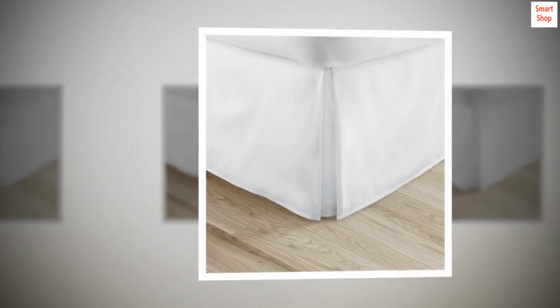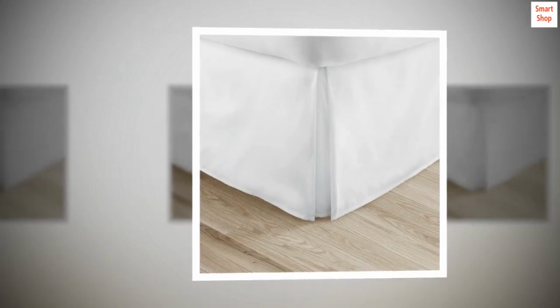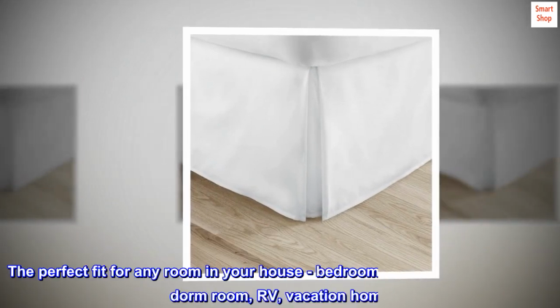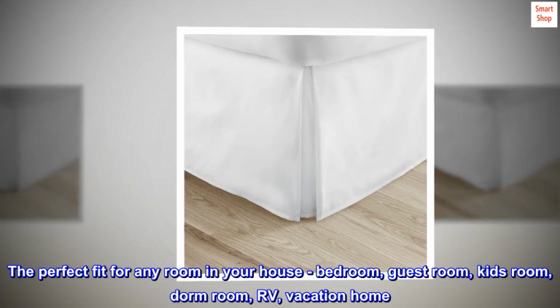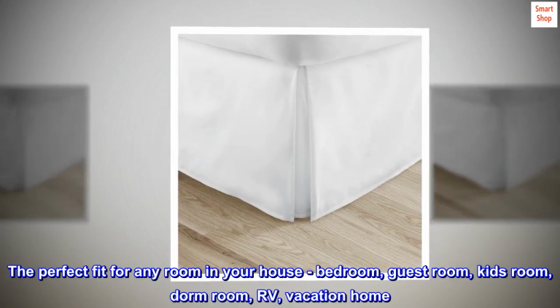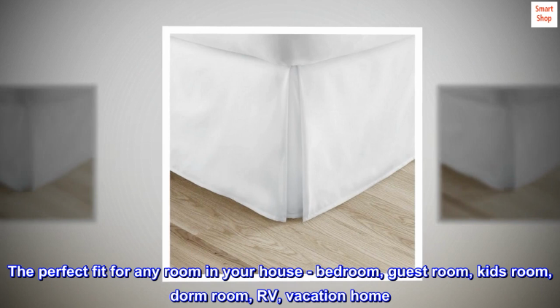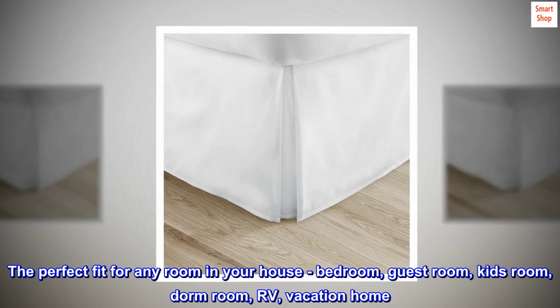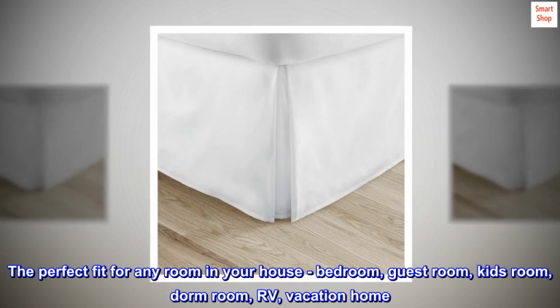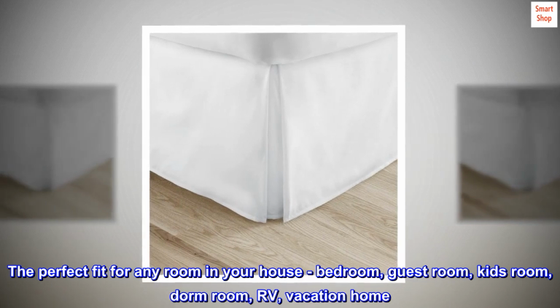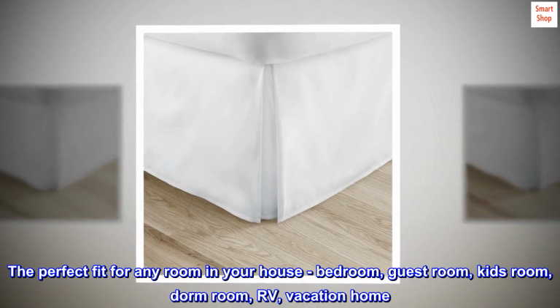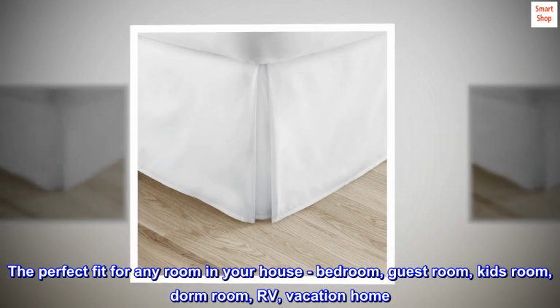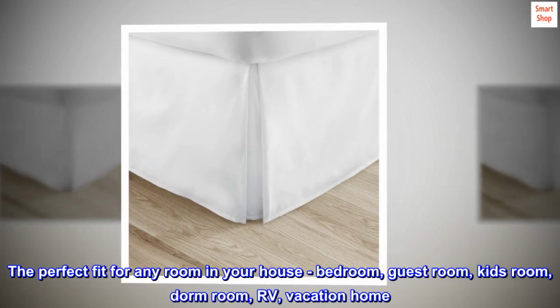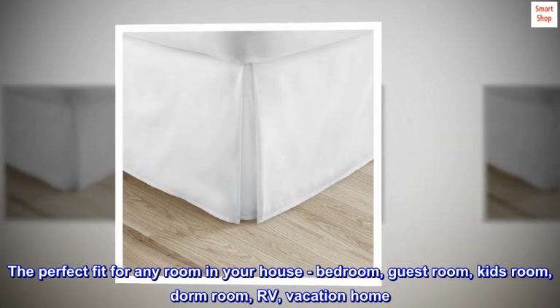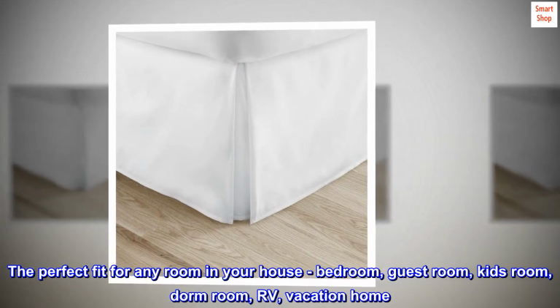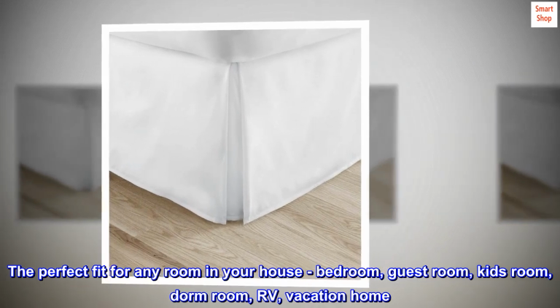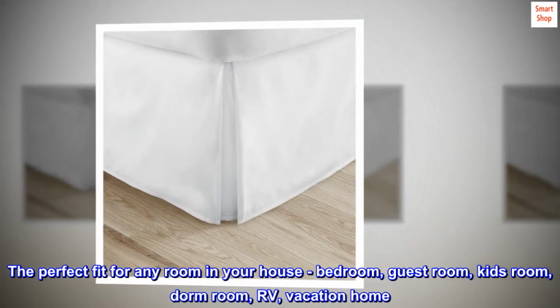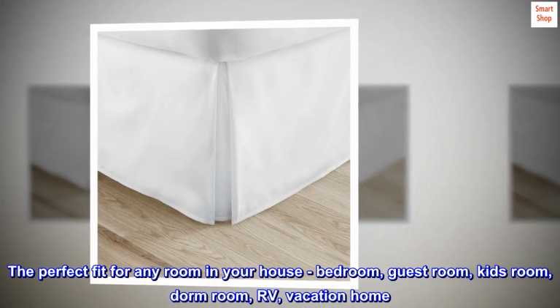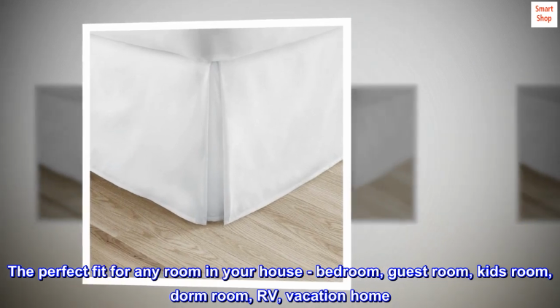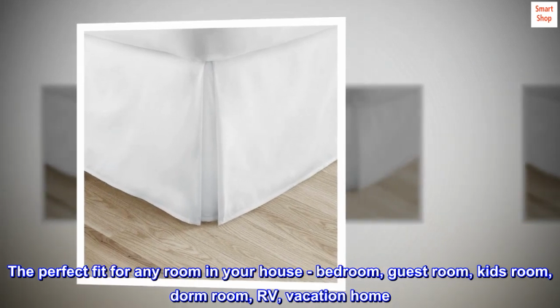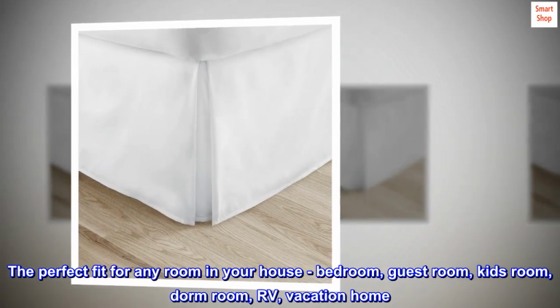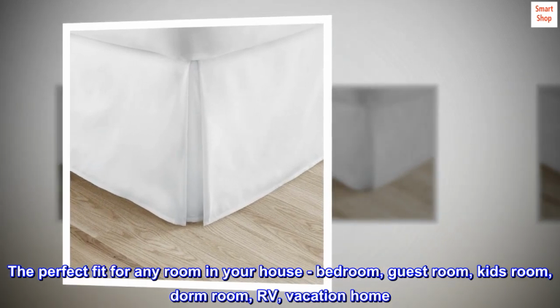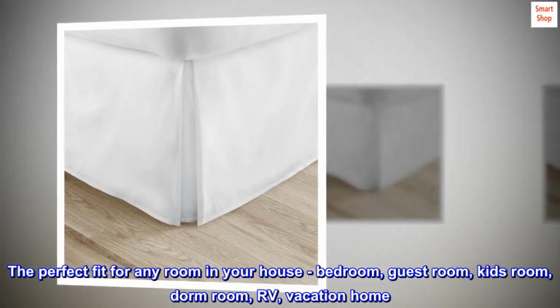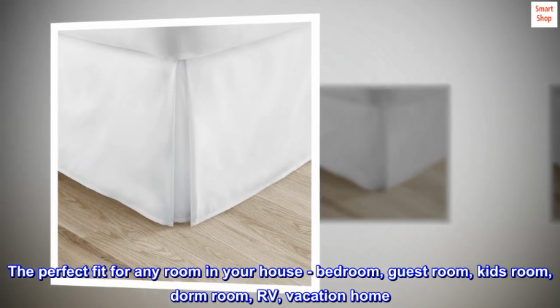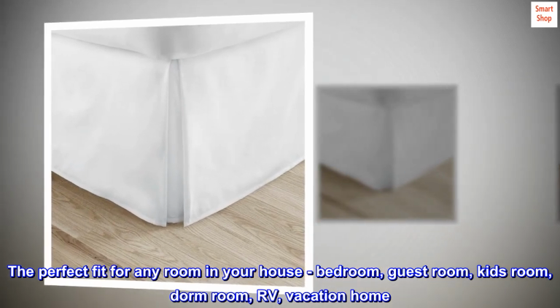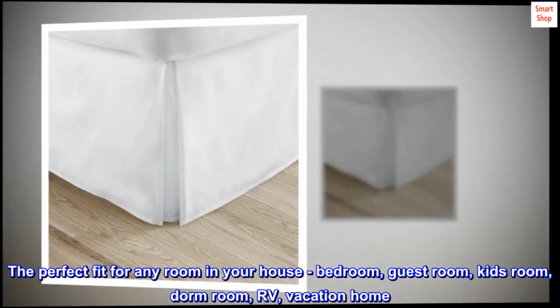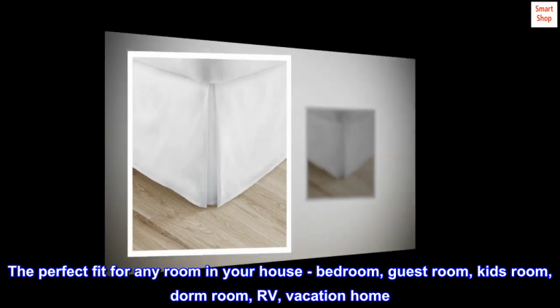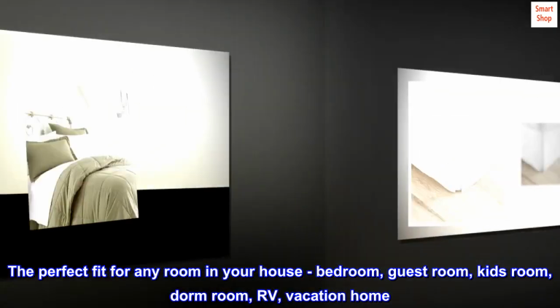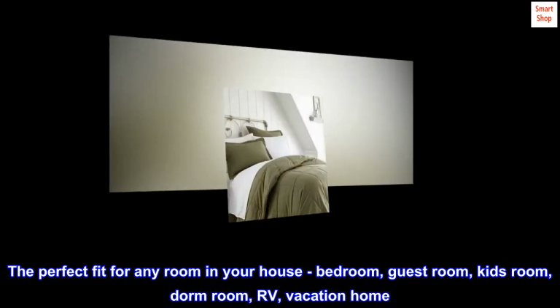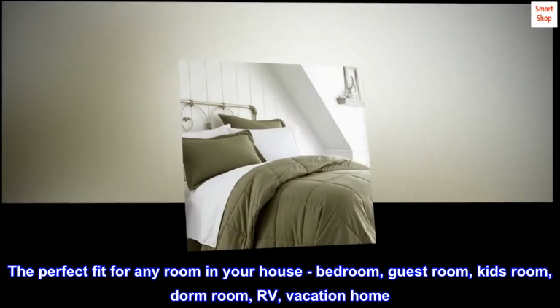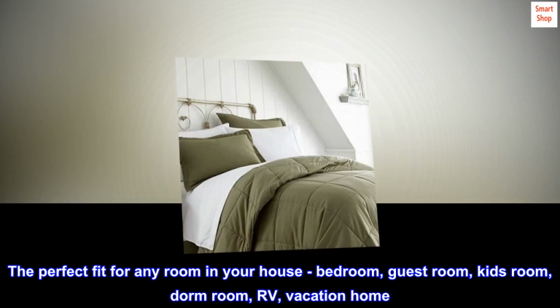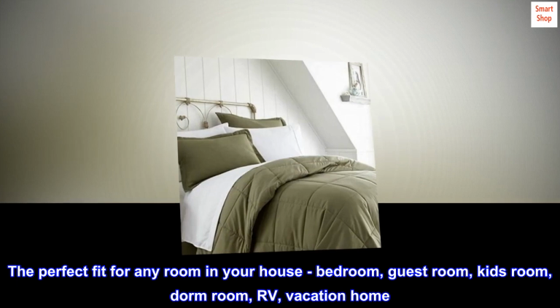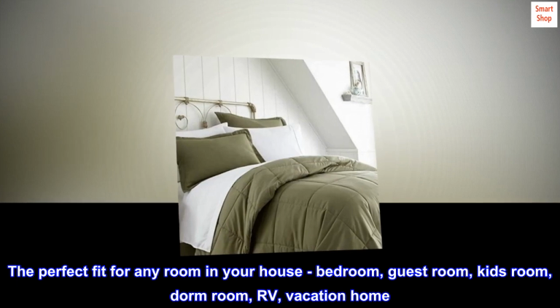The perfect fit for any room in your house: bedroom, guest room, kids room, dorm room, RV, or vacation home.